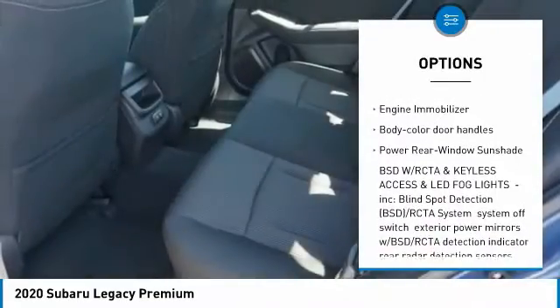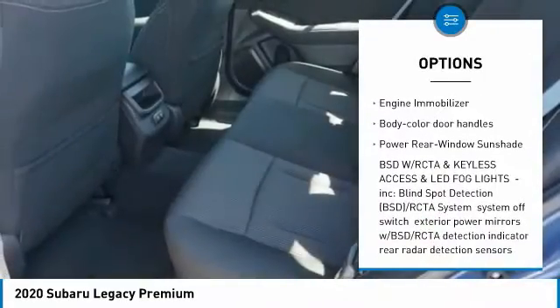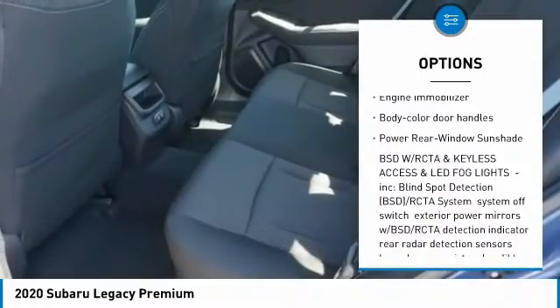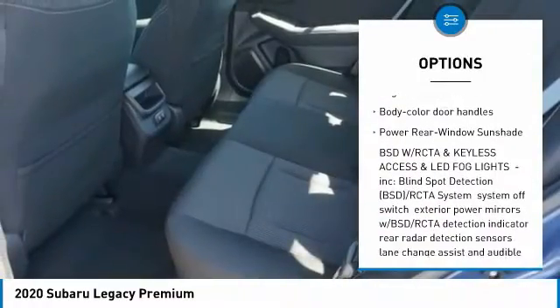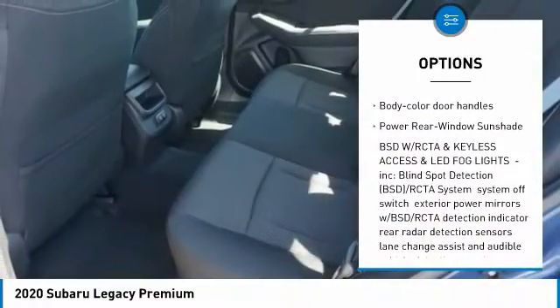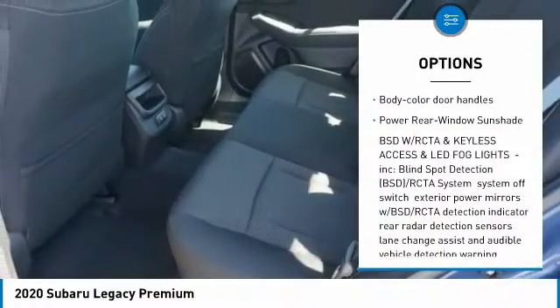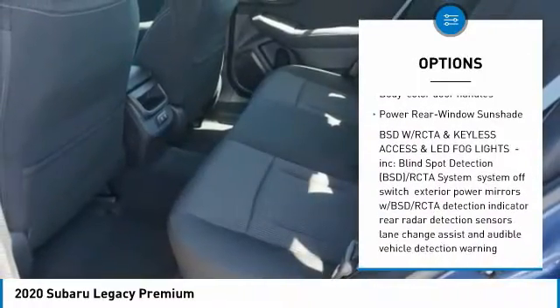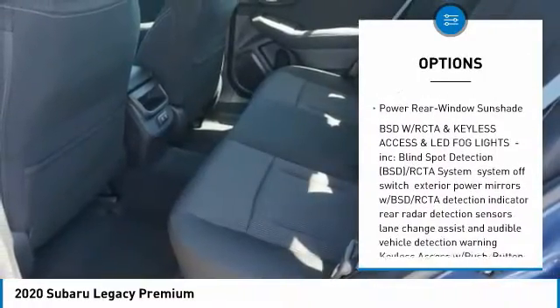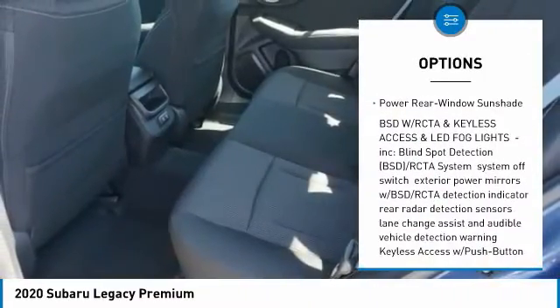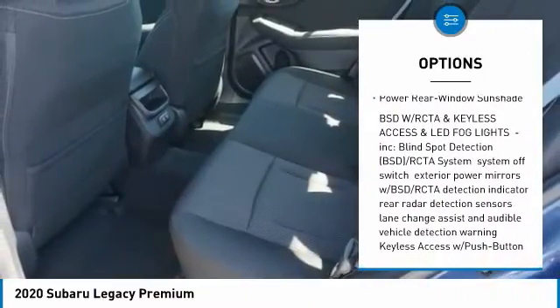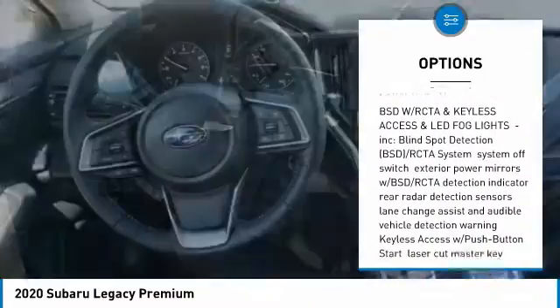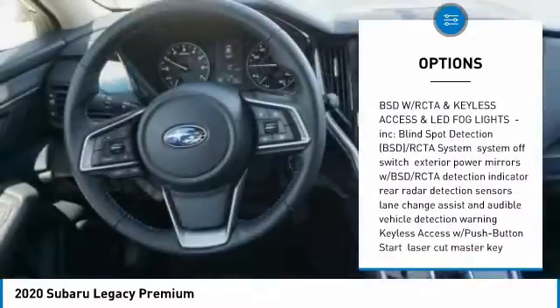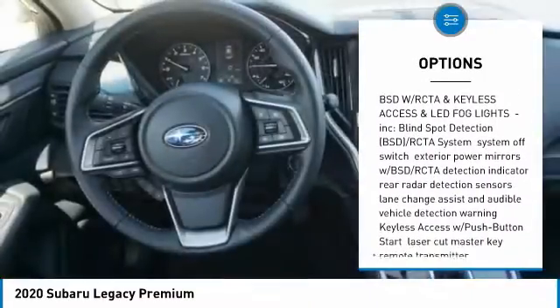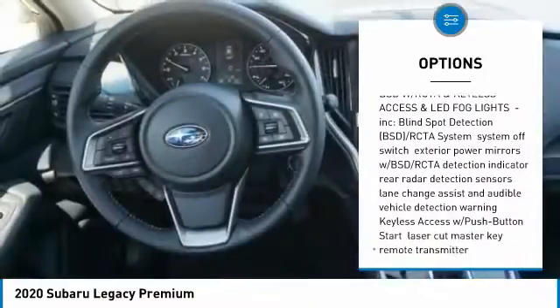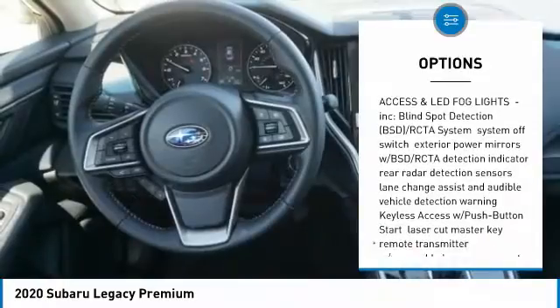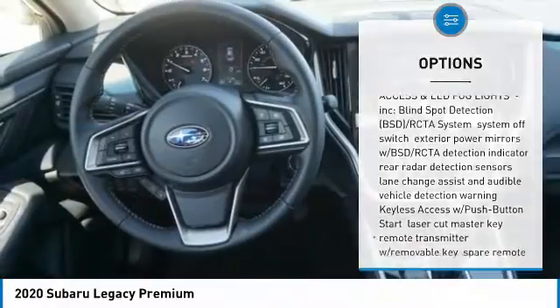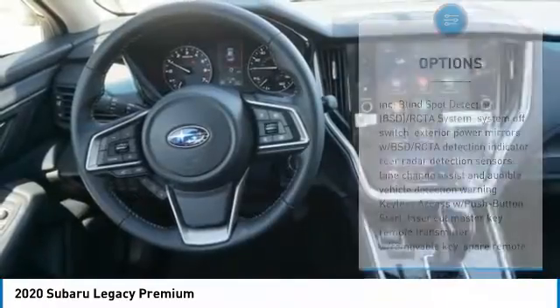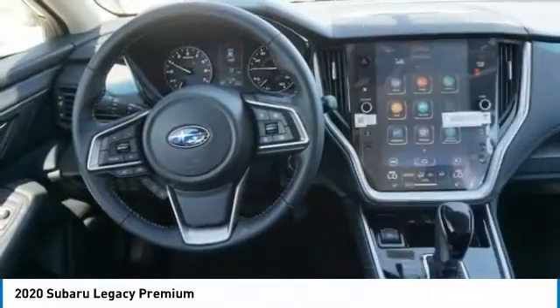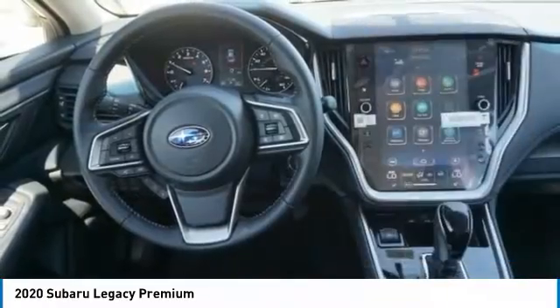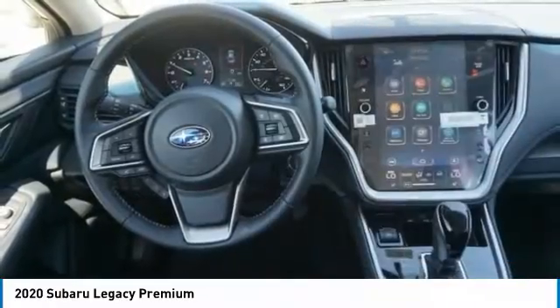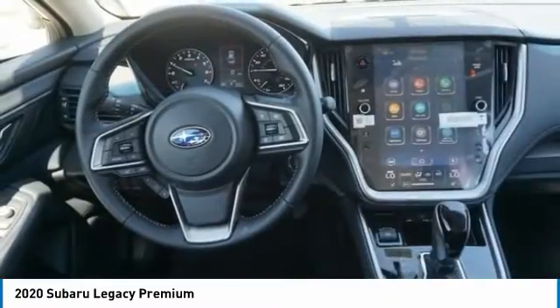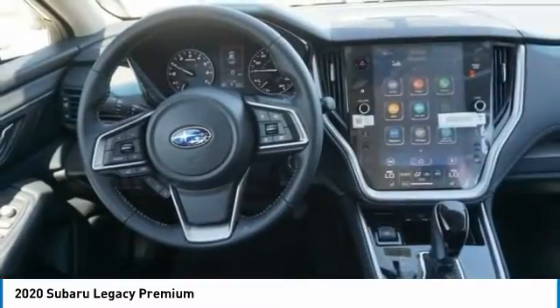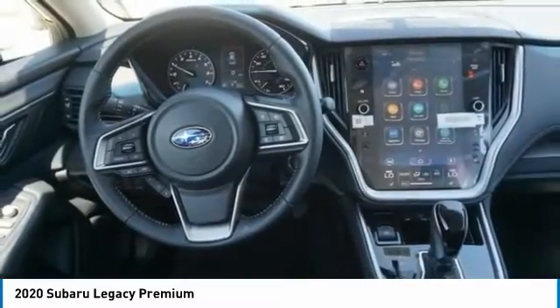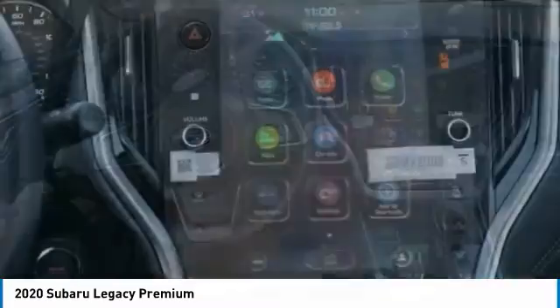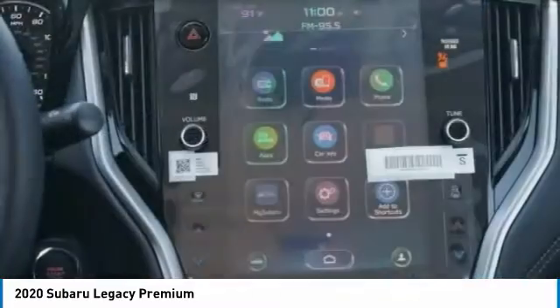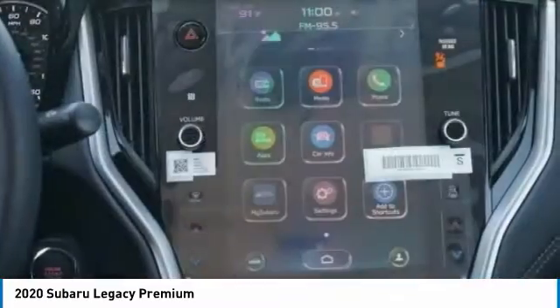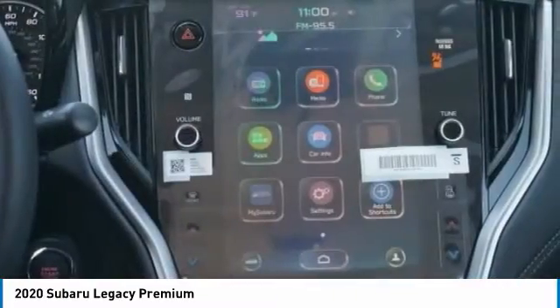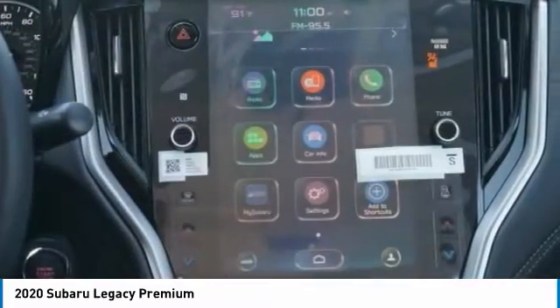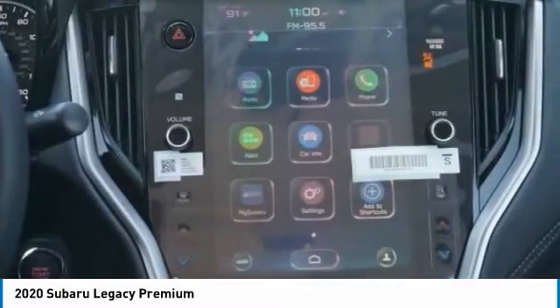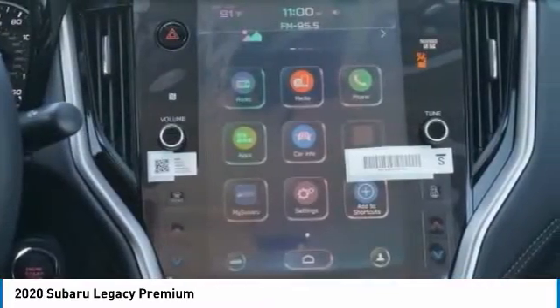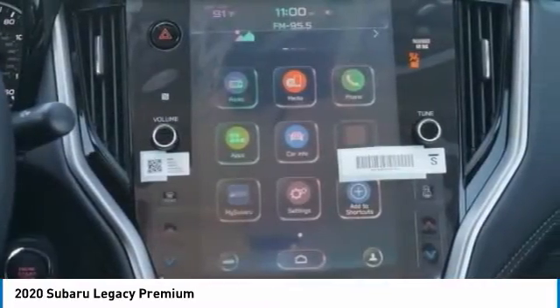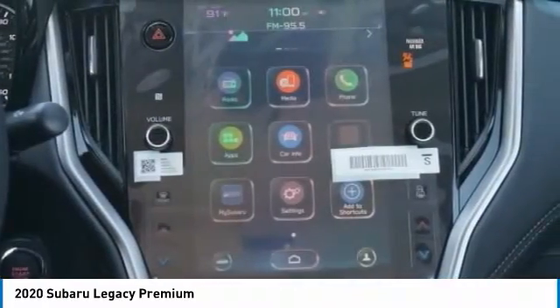Outside temperature gauge, perimeter alarm, engine immobilizer, body color door handles, power rear window sunshade.